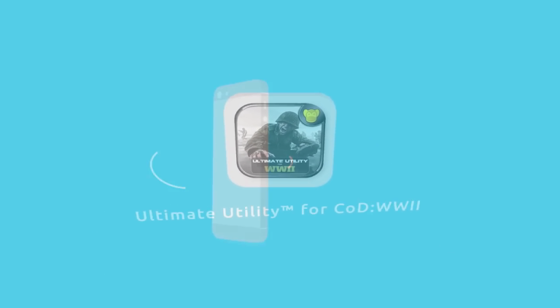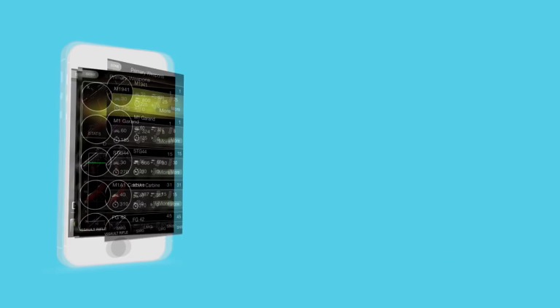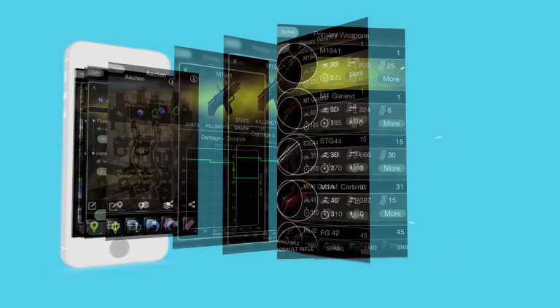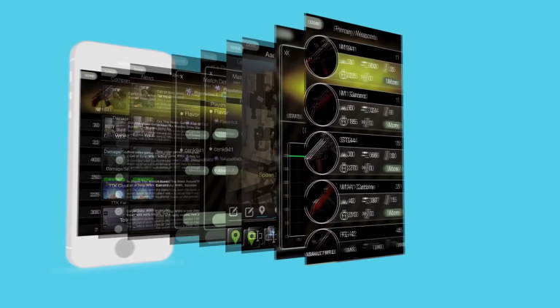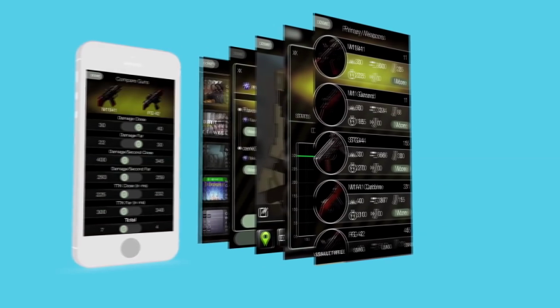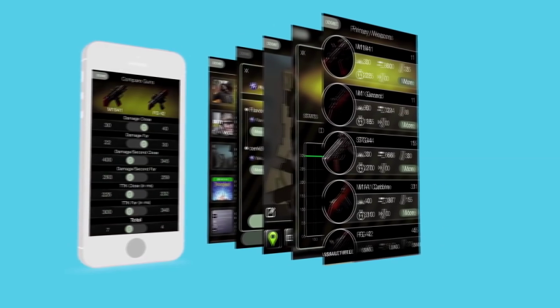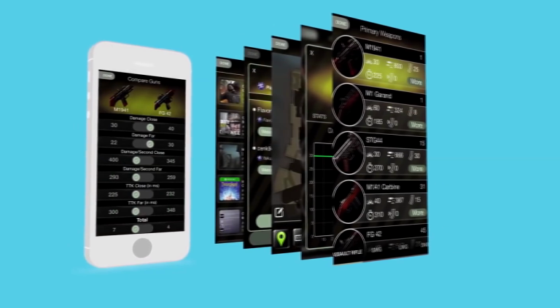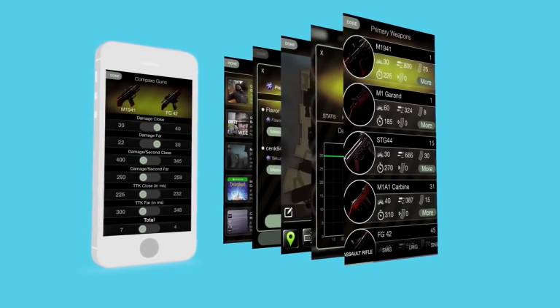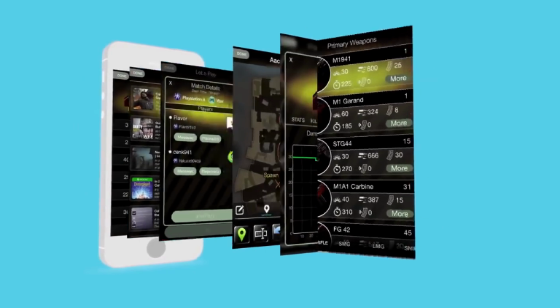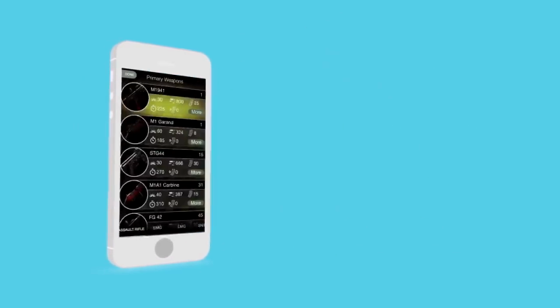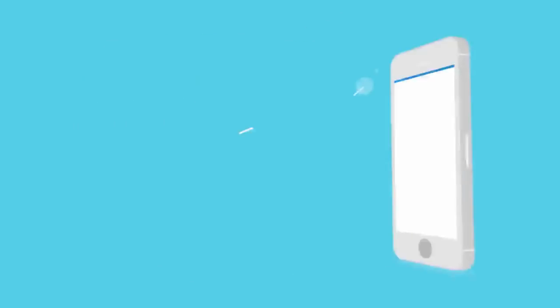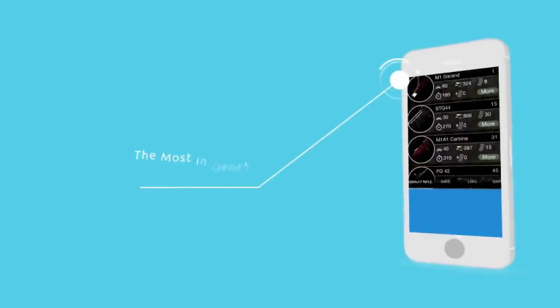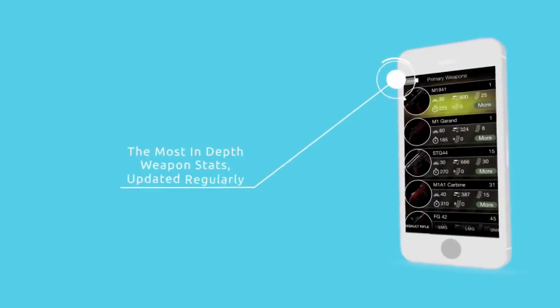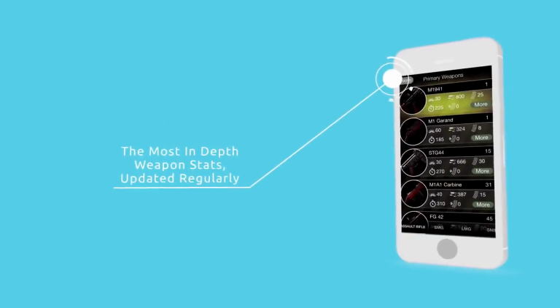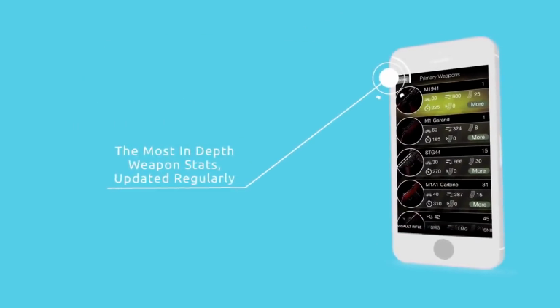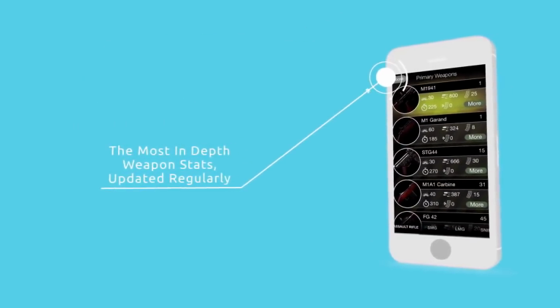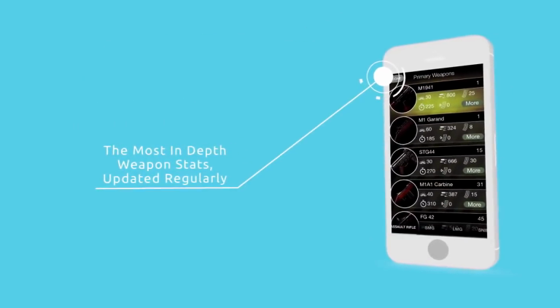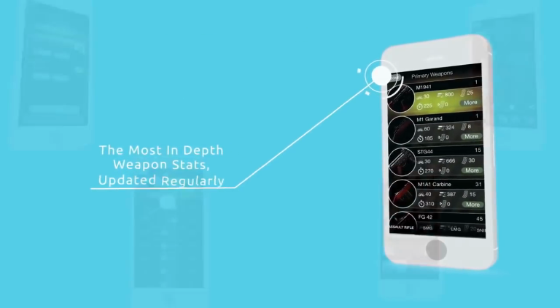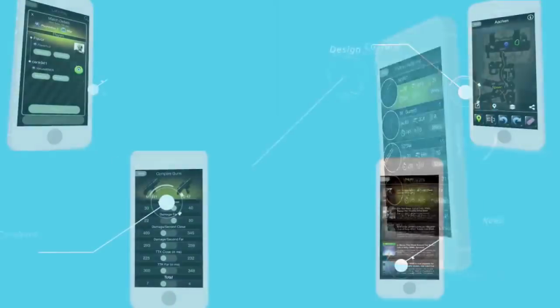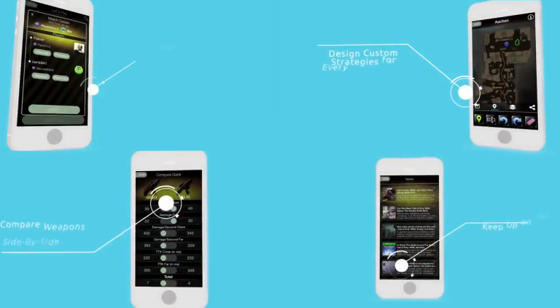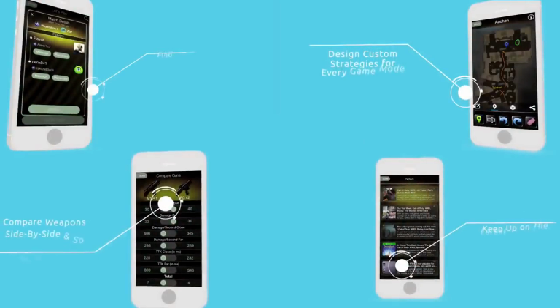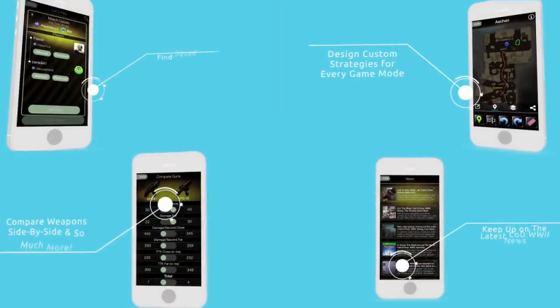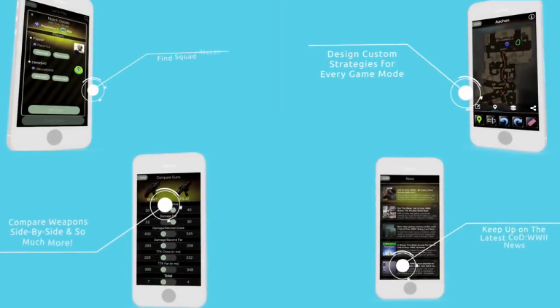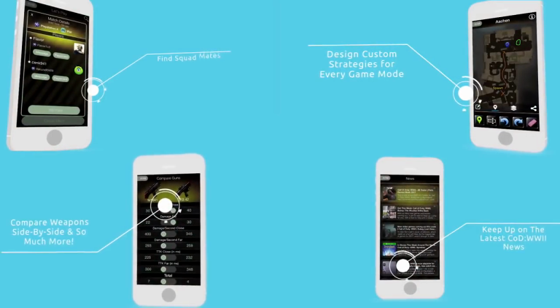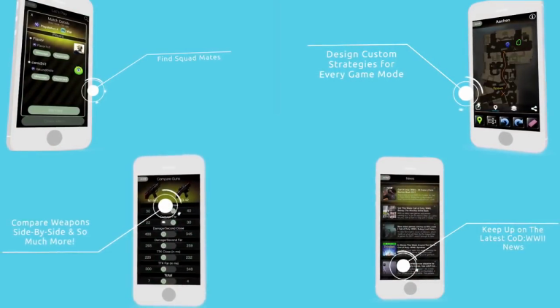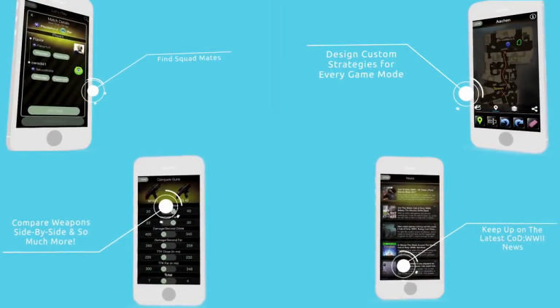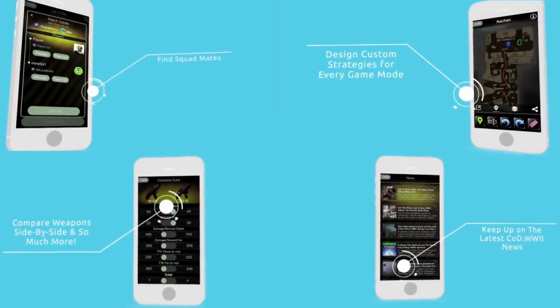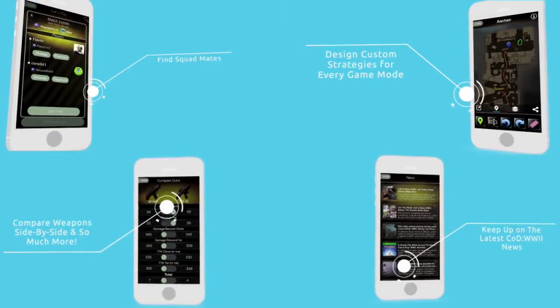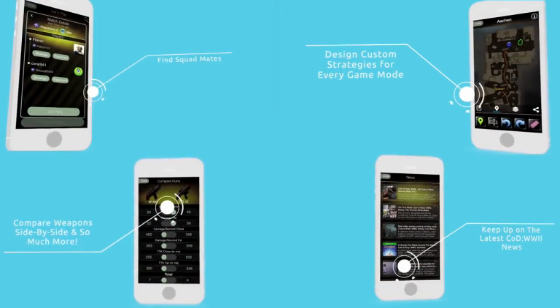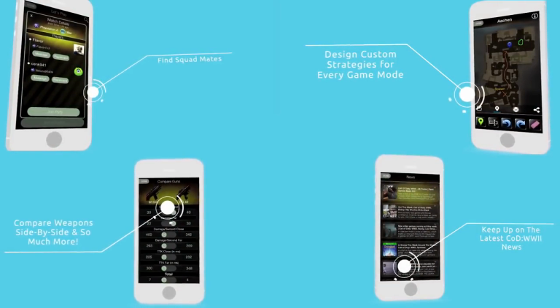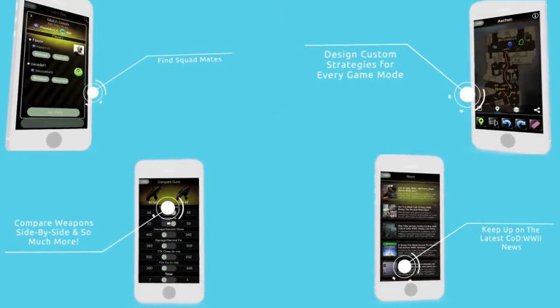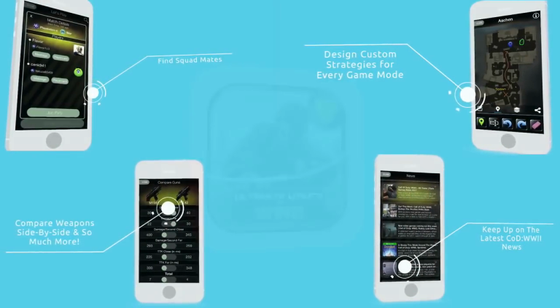For all the best tips and strategies, check out the Ultimate Utility App. Links are available in the description.